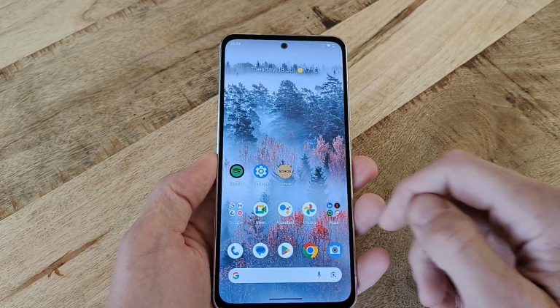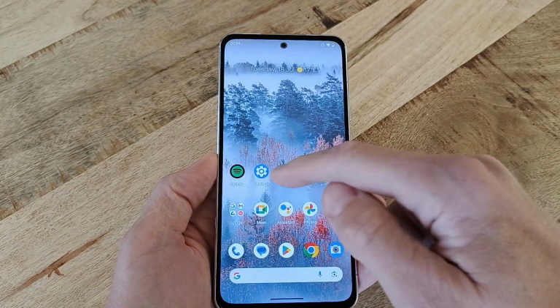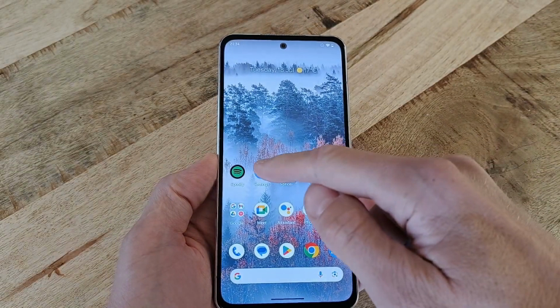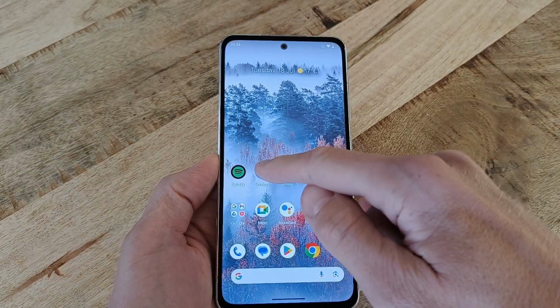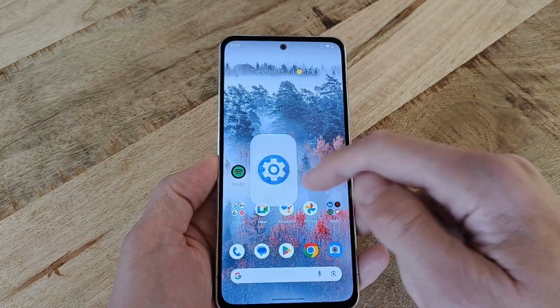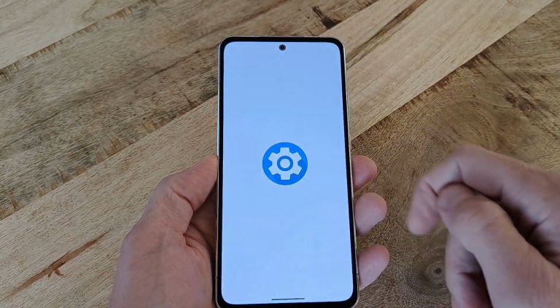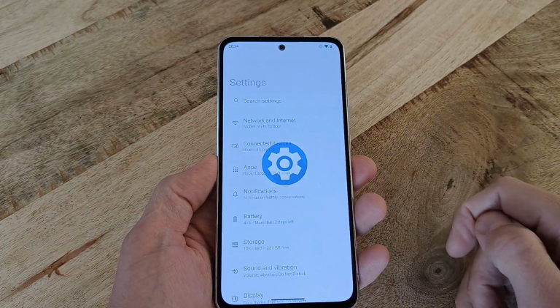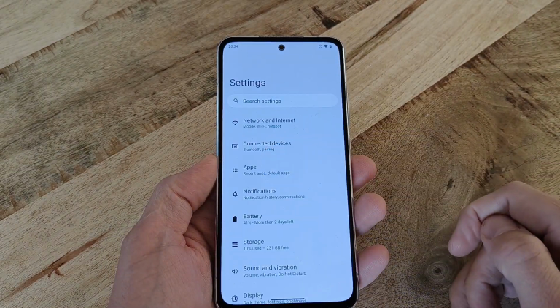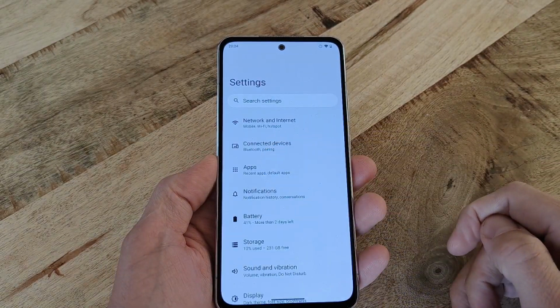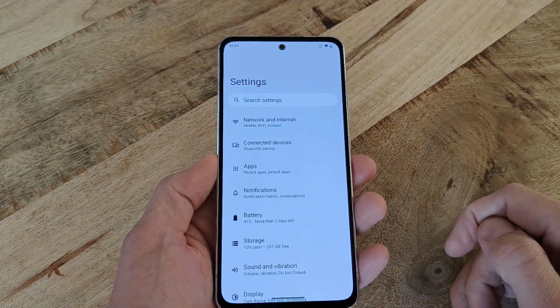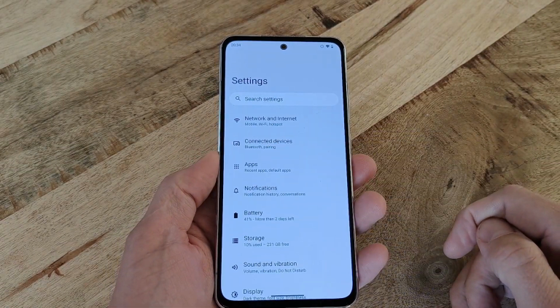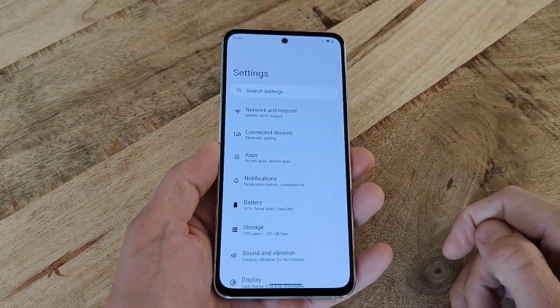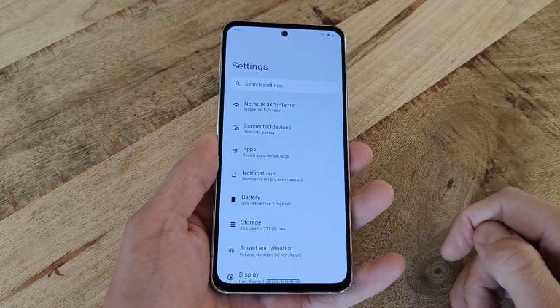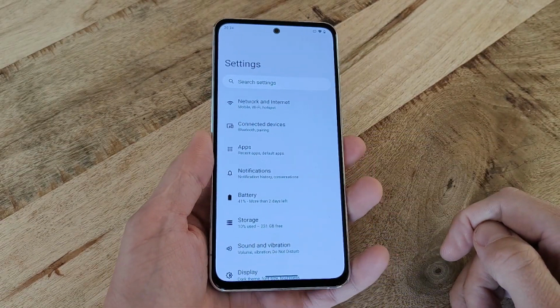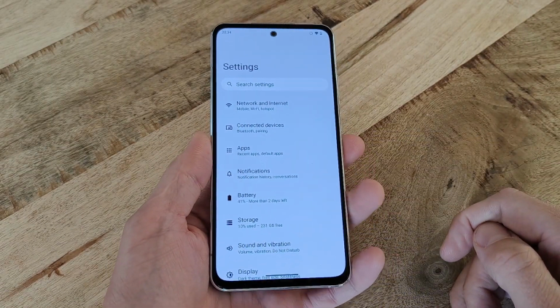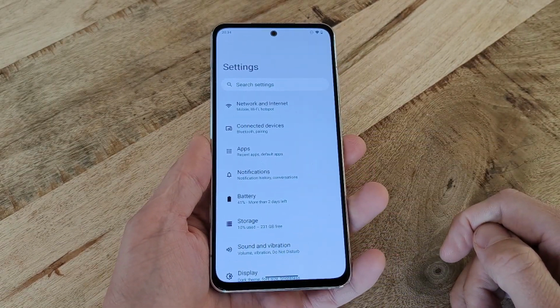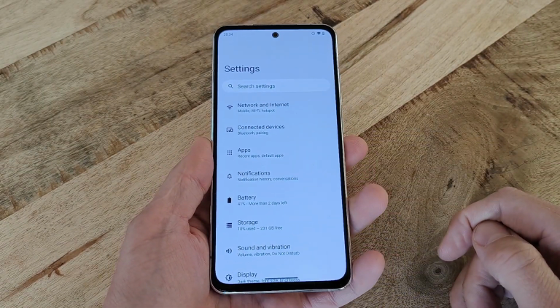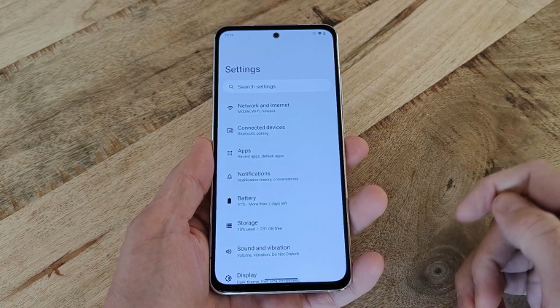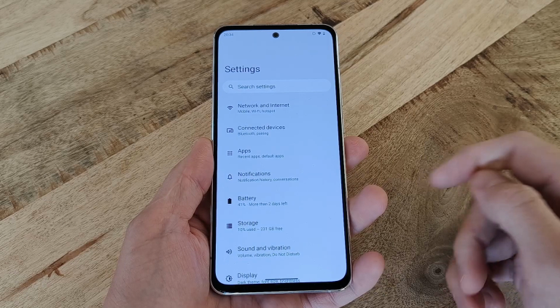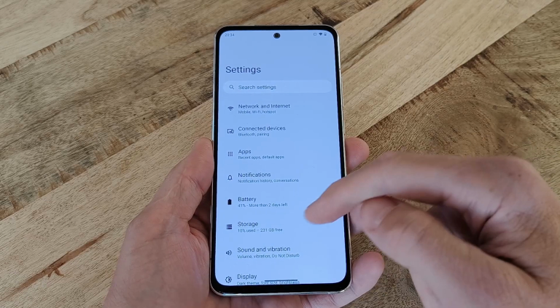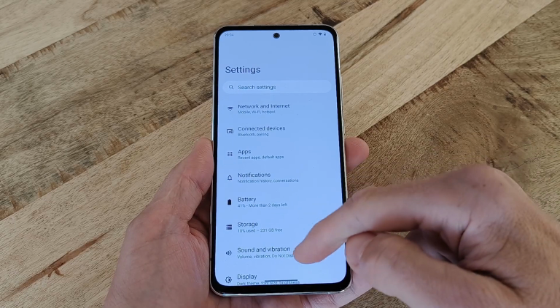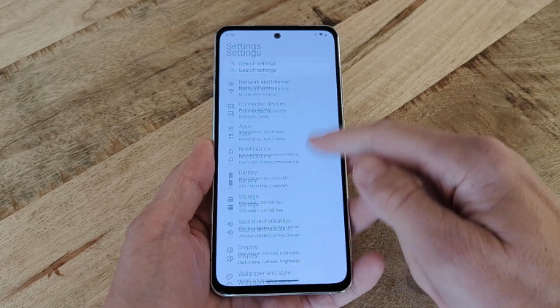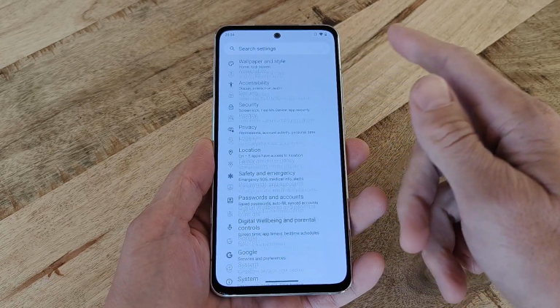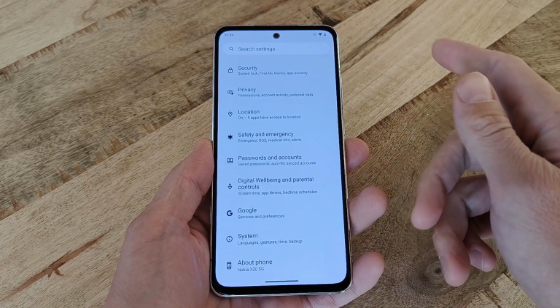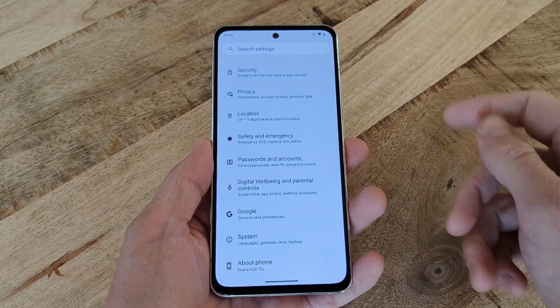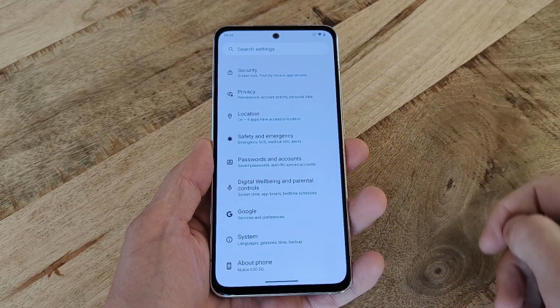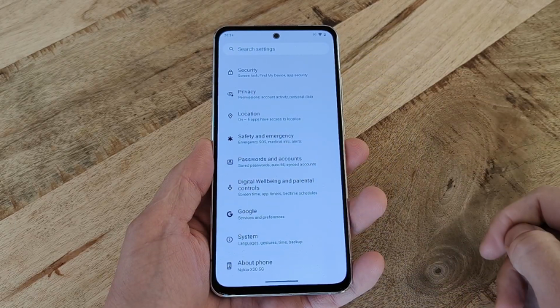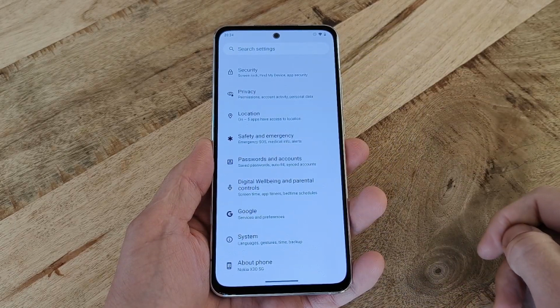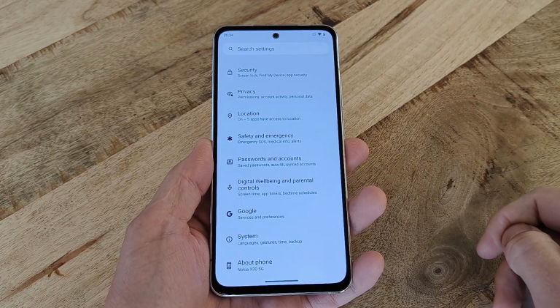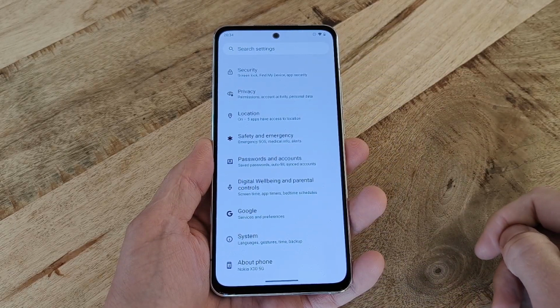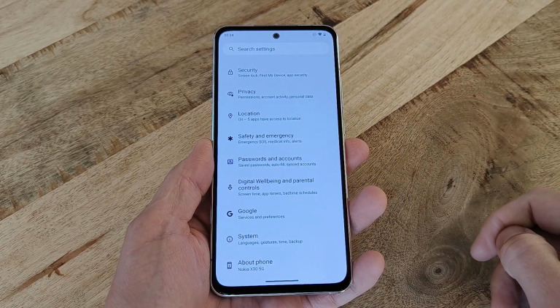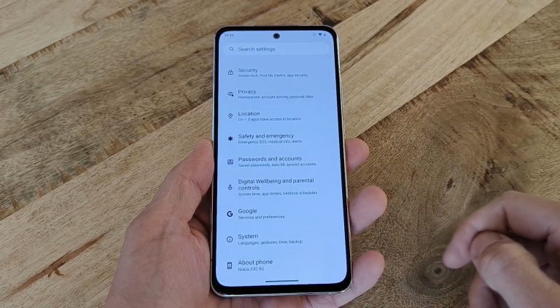Now, open up the Settings app and scroll all the way down to the bottom, and then select System Settings, followed by Reset Options.